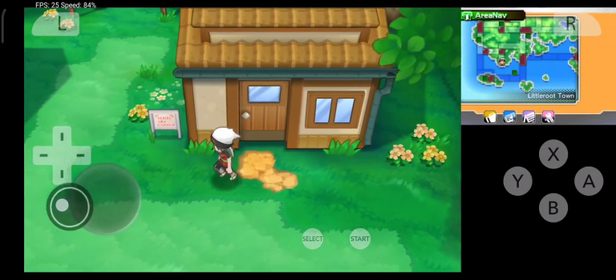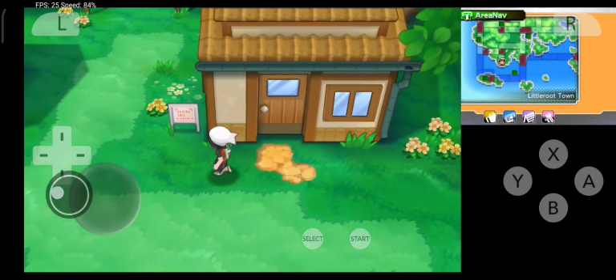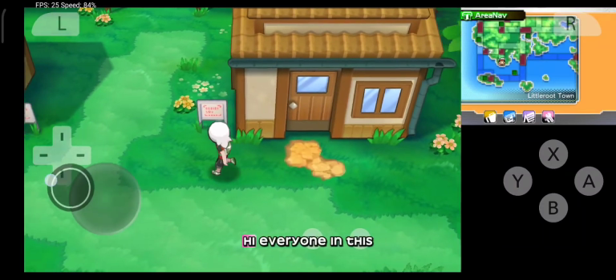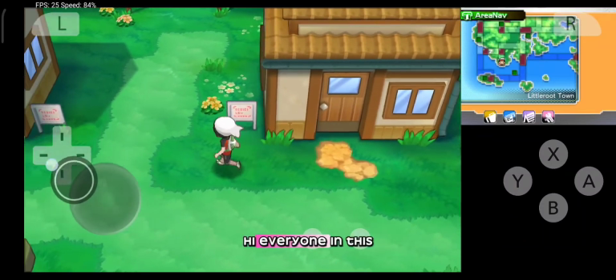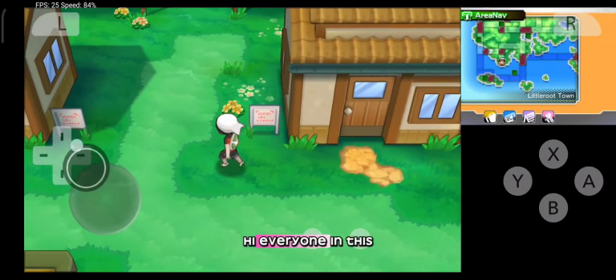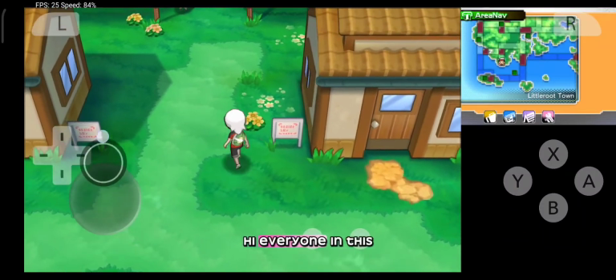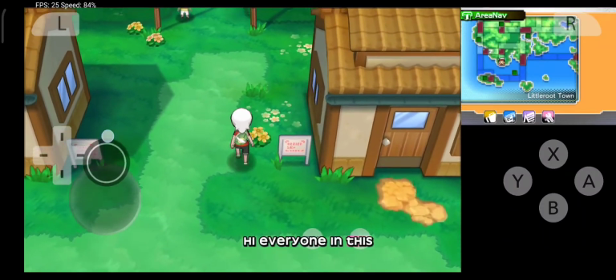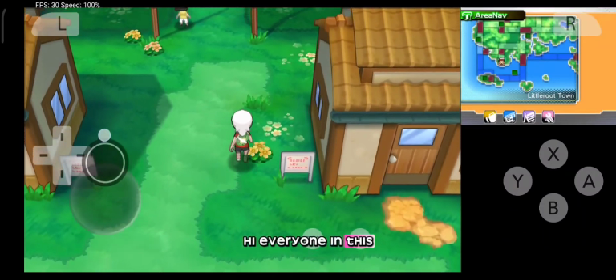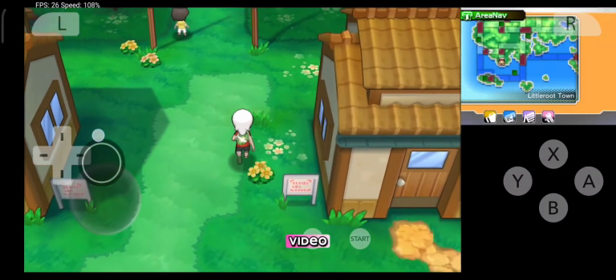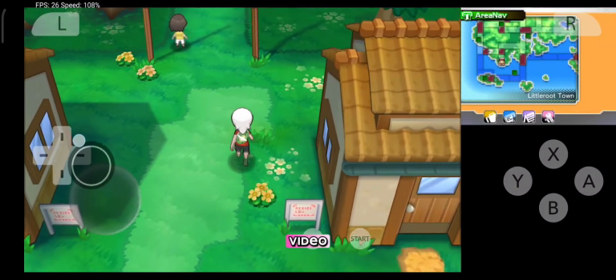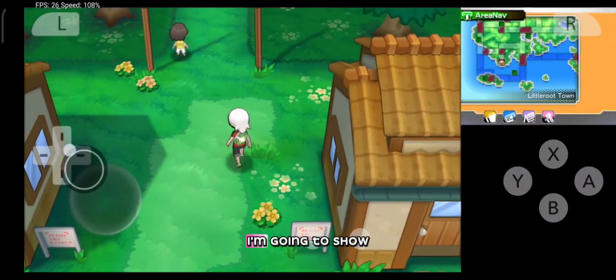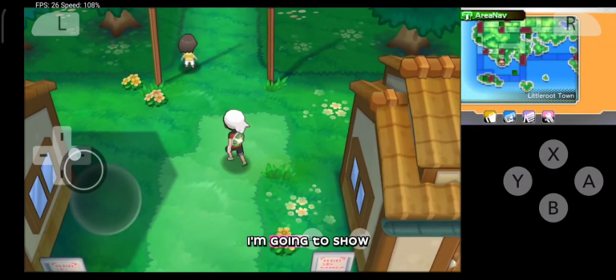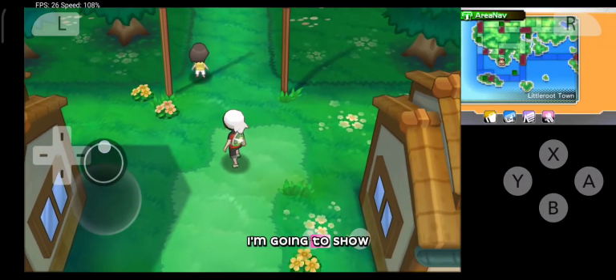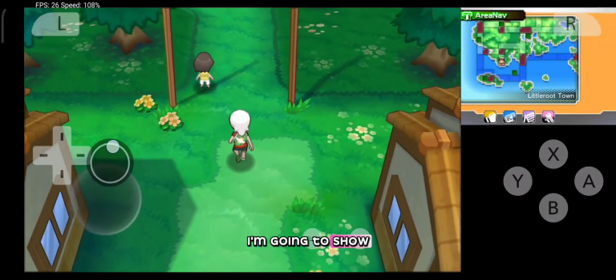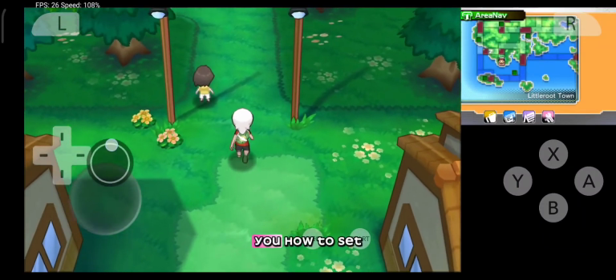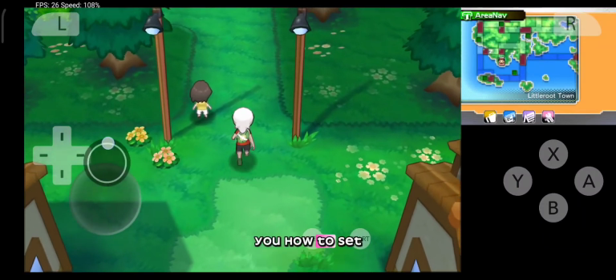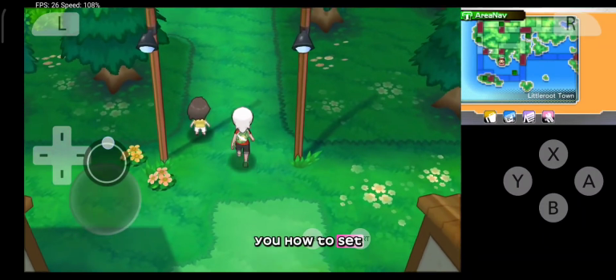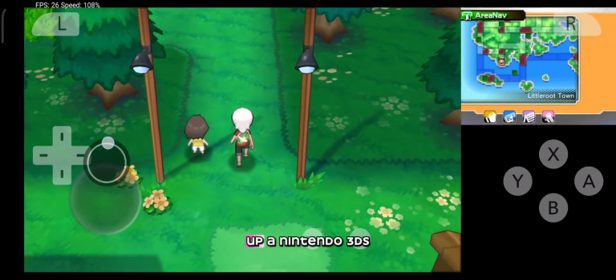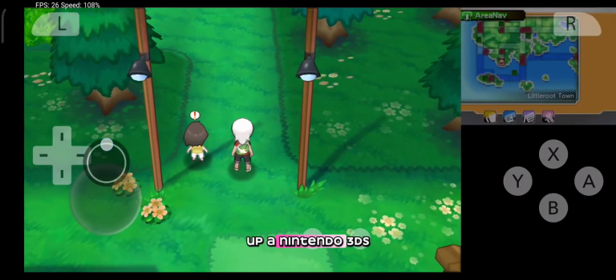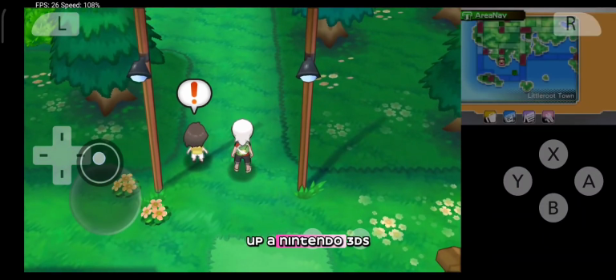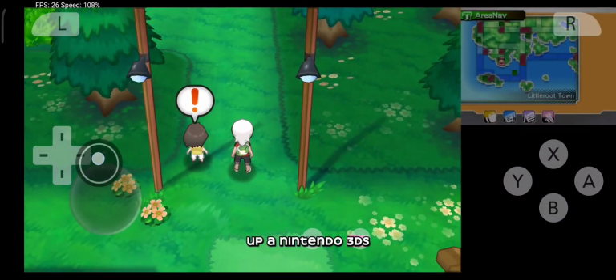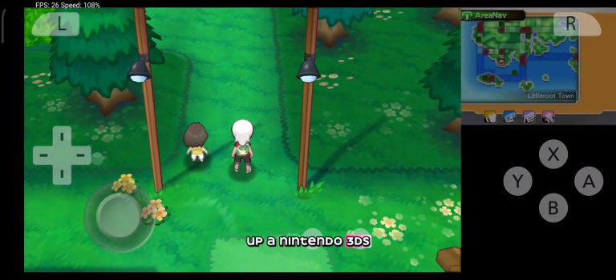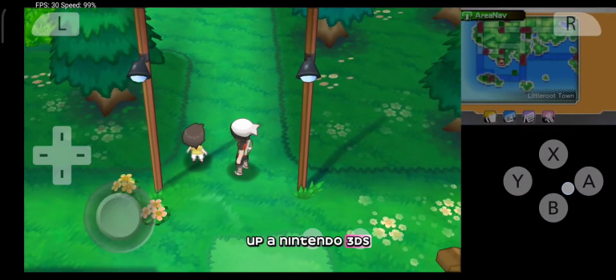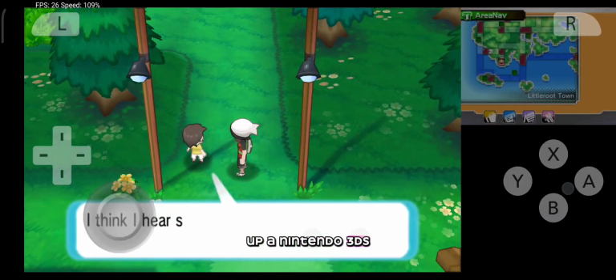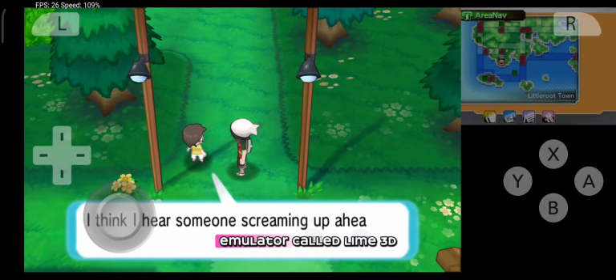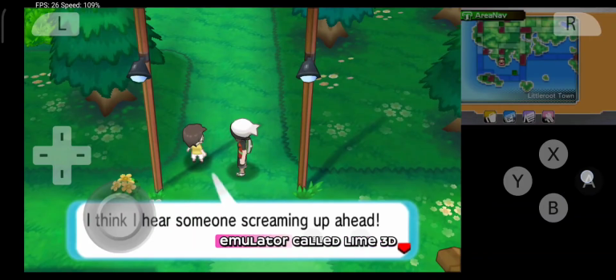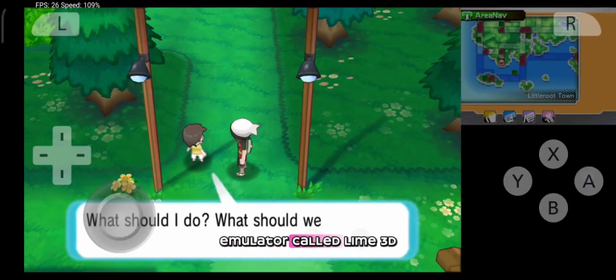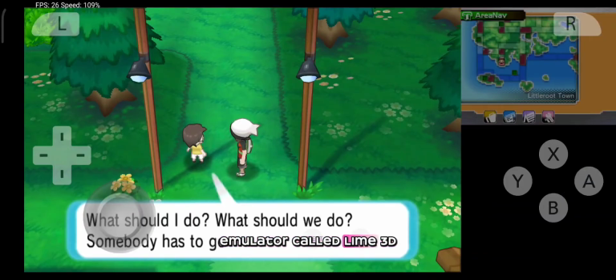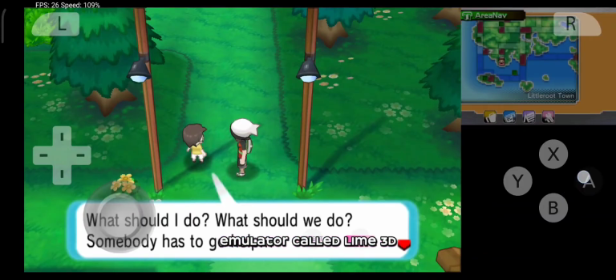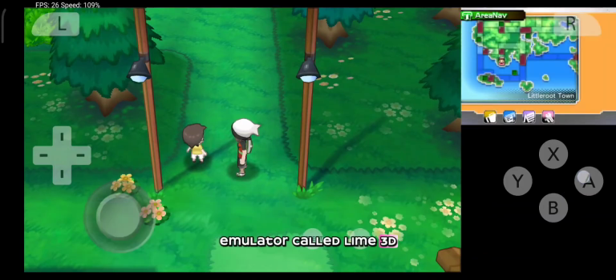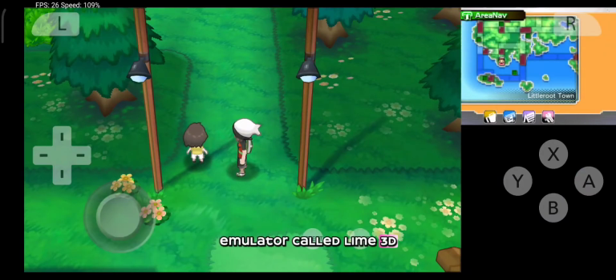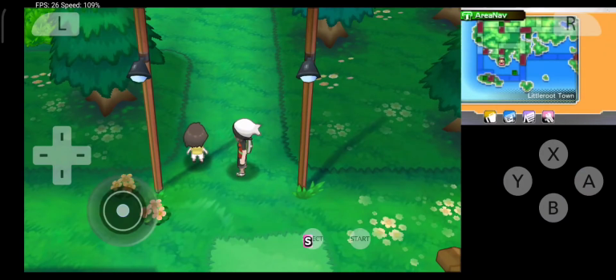Hi everyone, in this video I'm going to show you how to set up a Nintendo 3DS emulator called Lime 3DS.